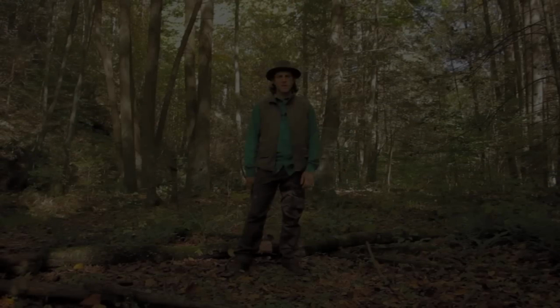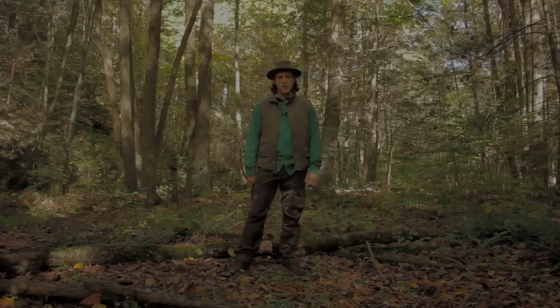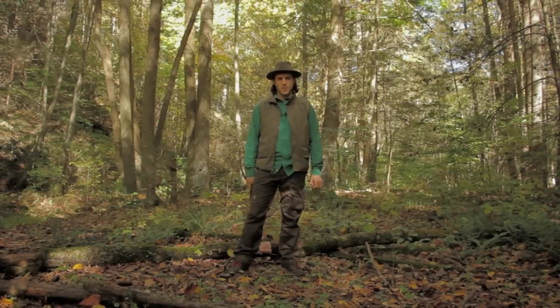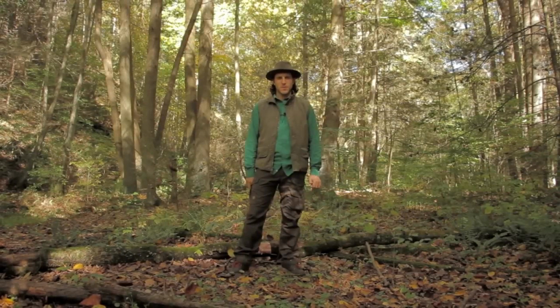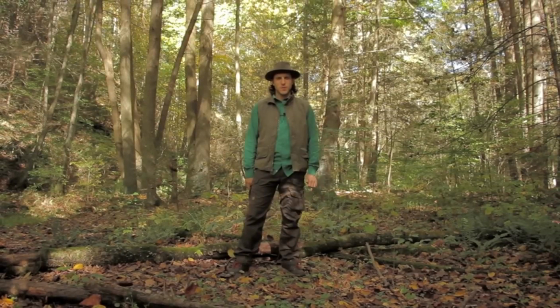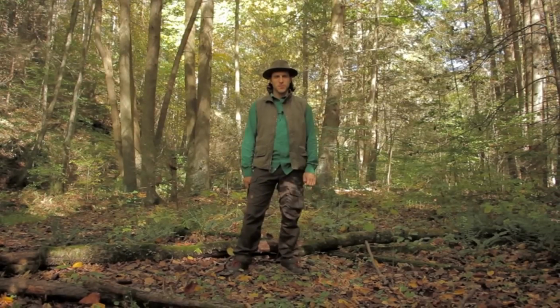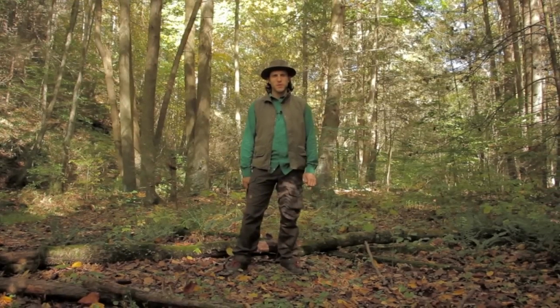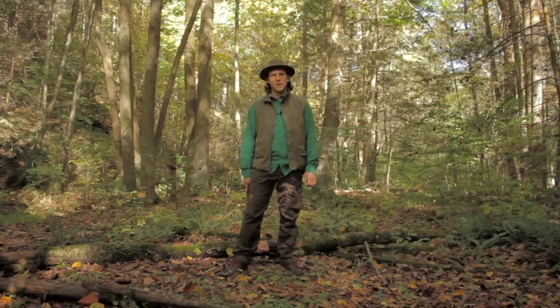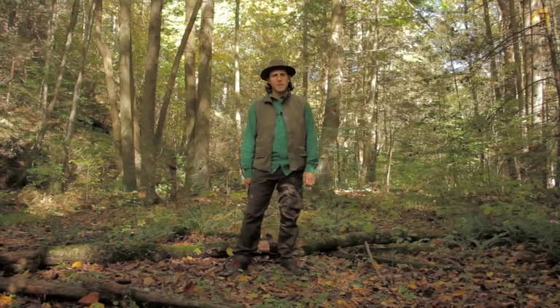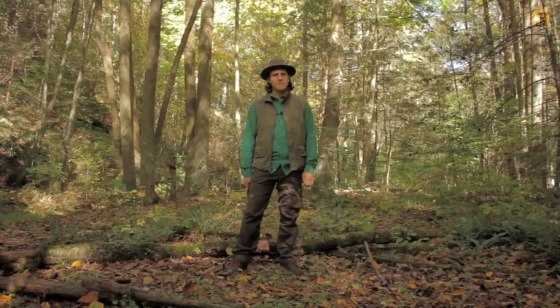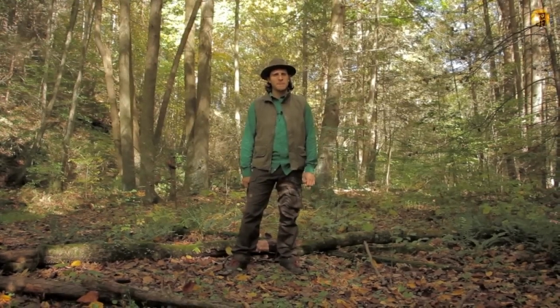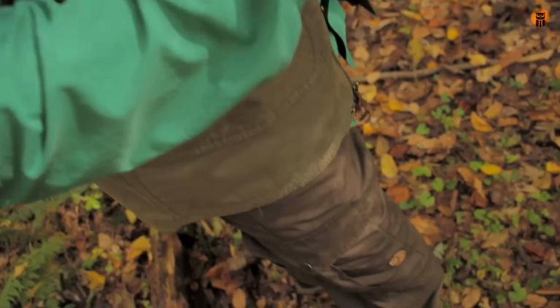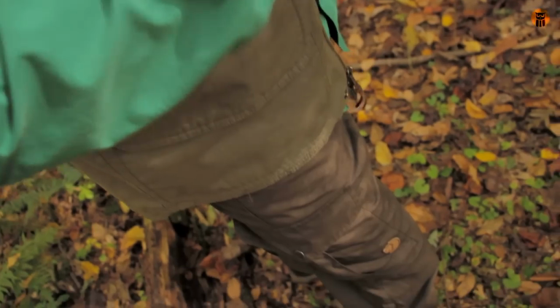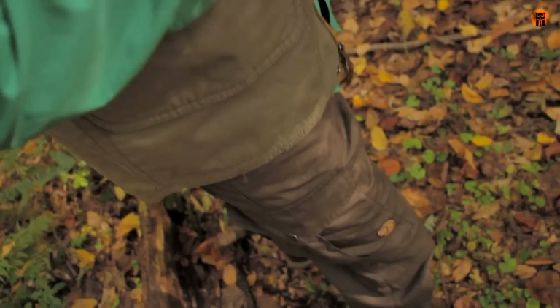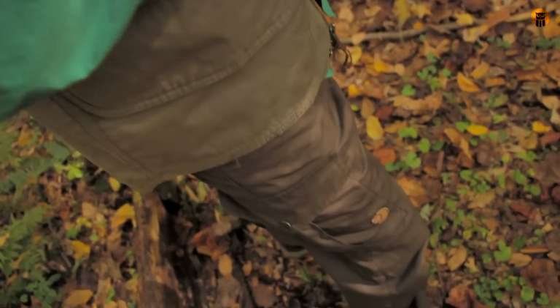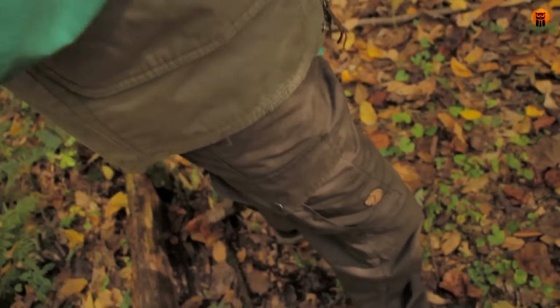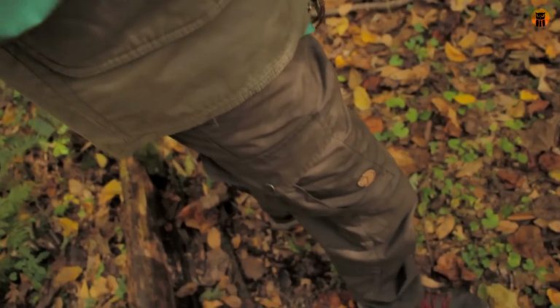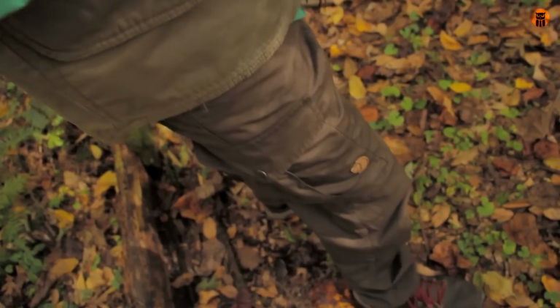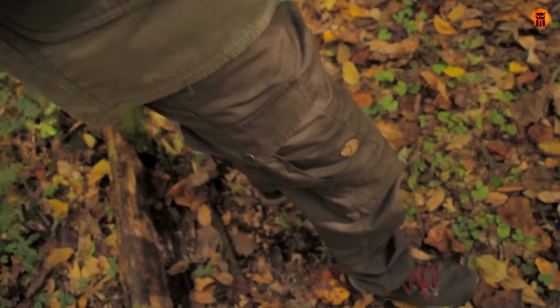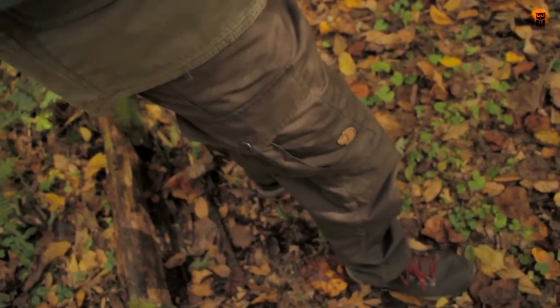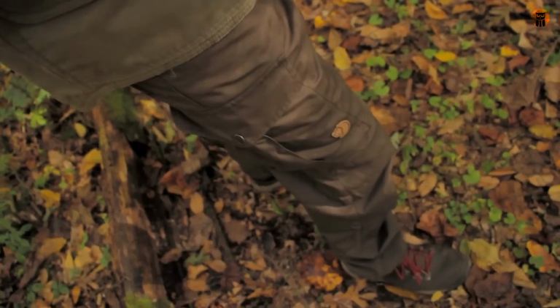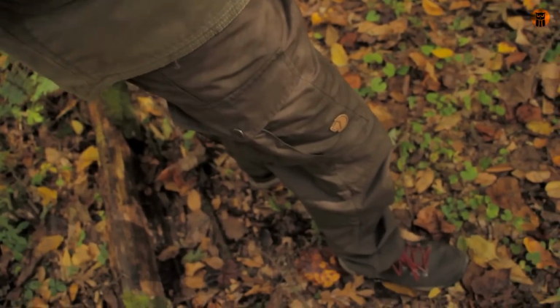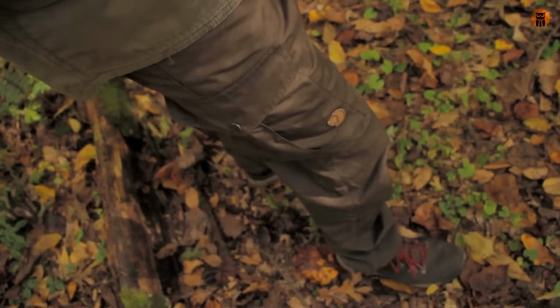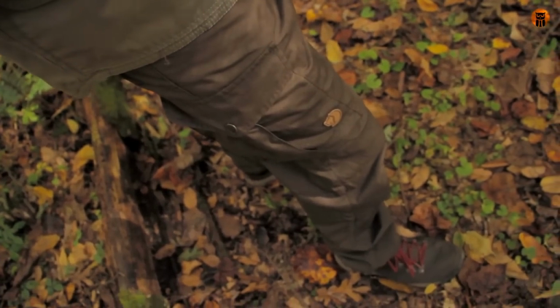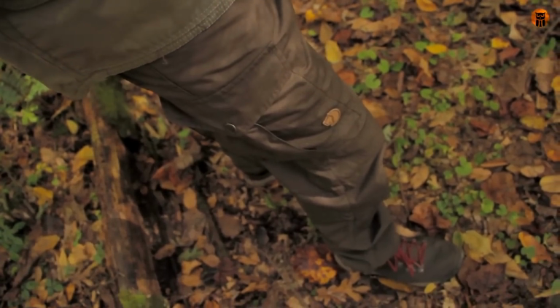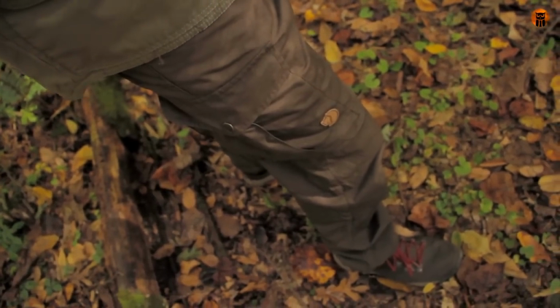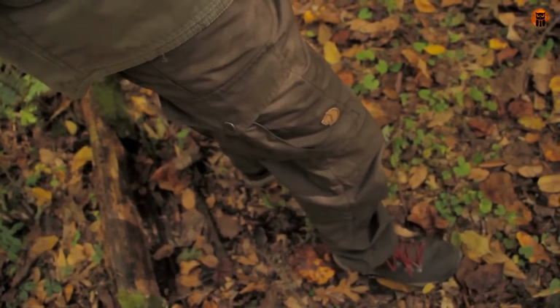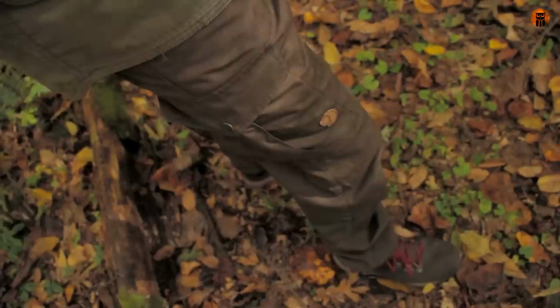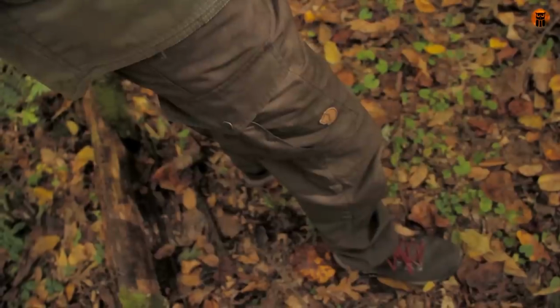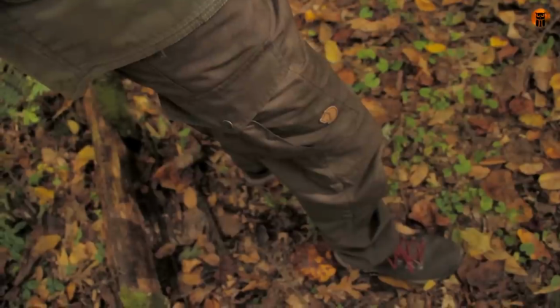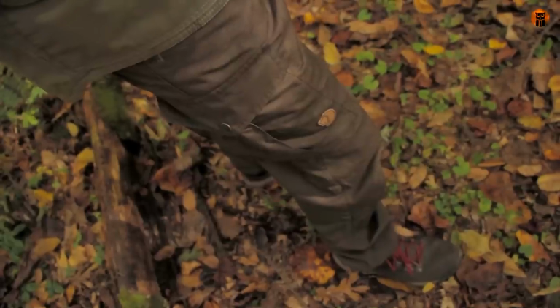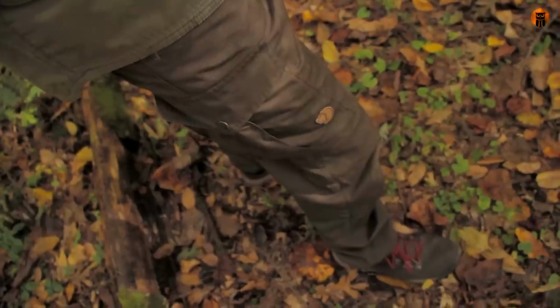Hey, what's up turtles, Crick here. We're going to be taking a look at the Fjällräven Vita Pro Trousers today.